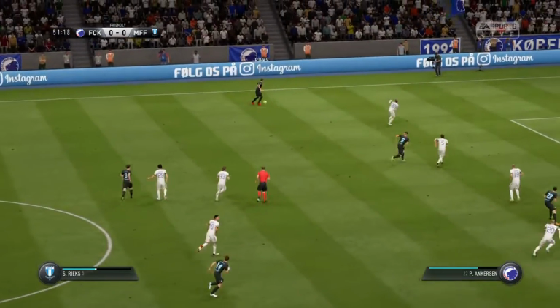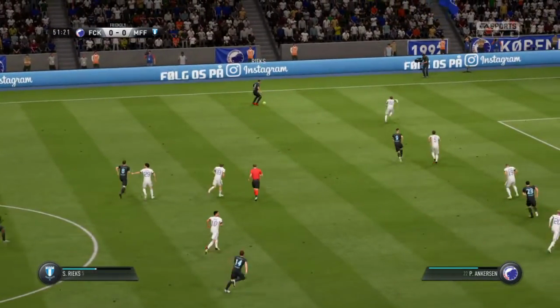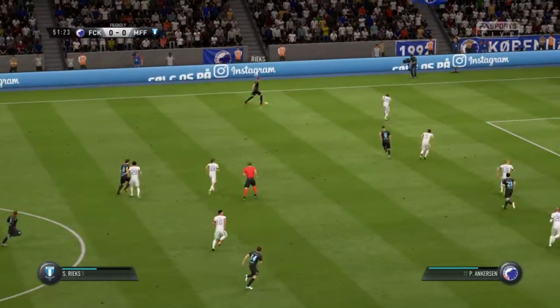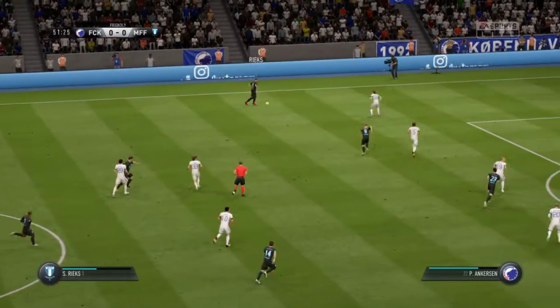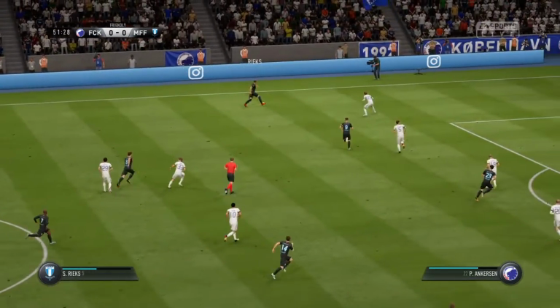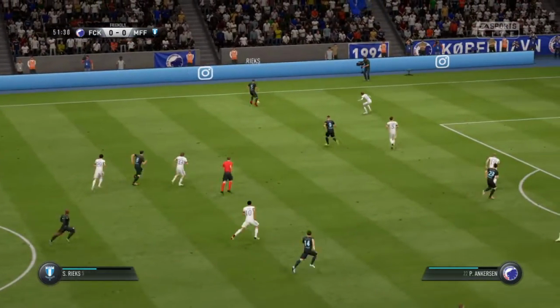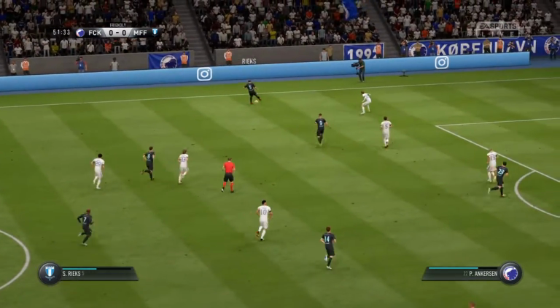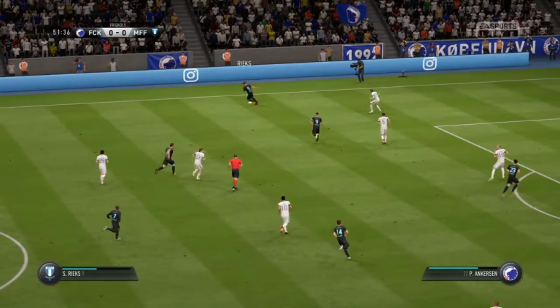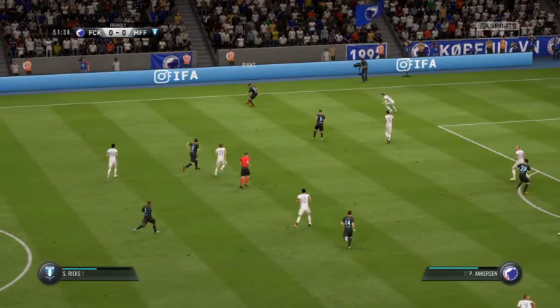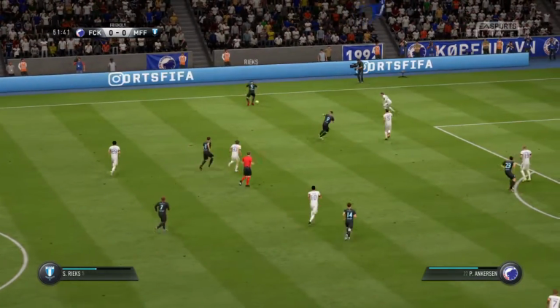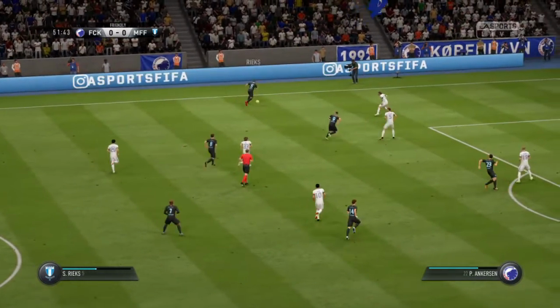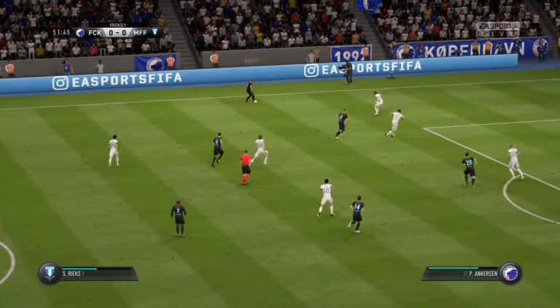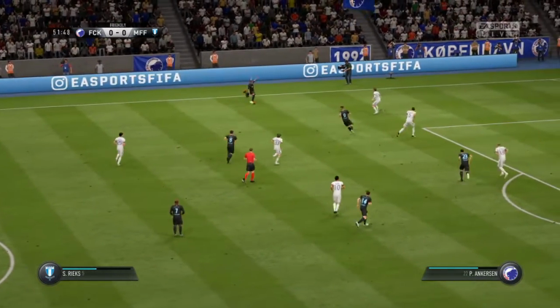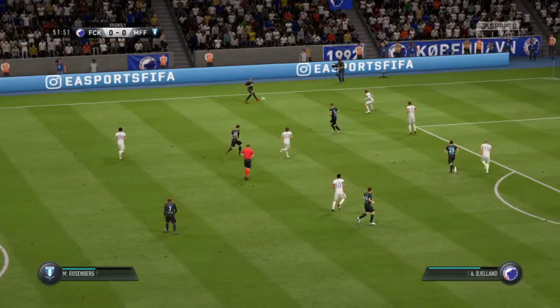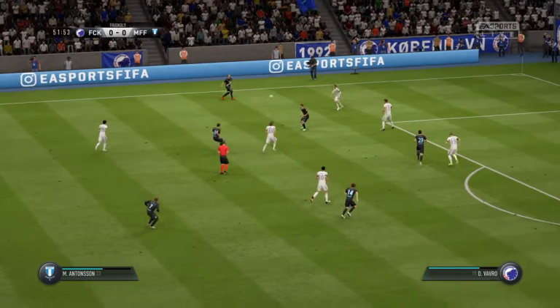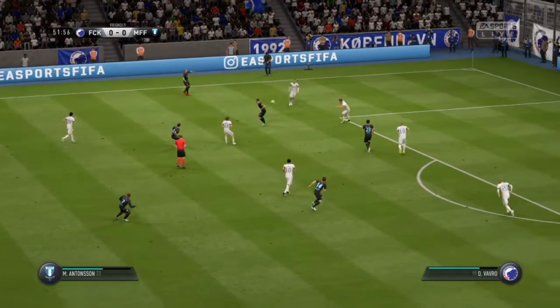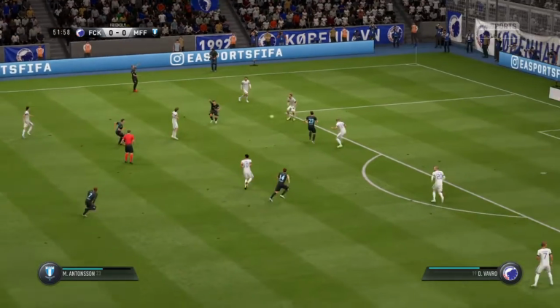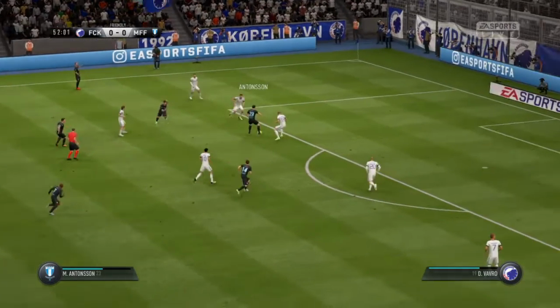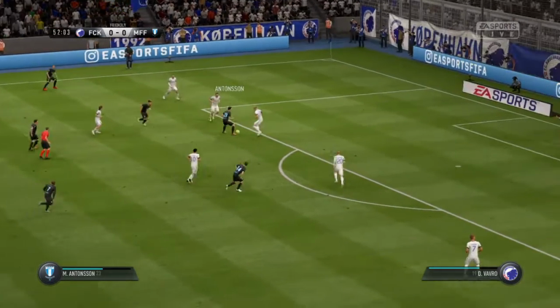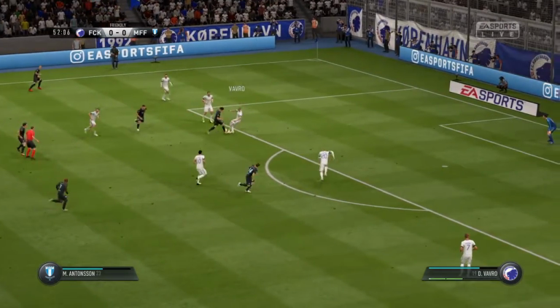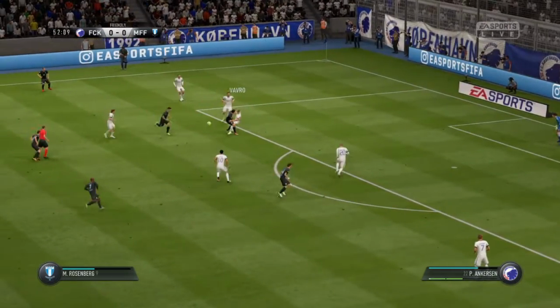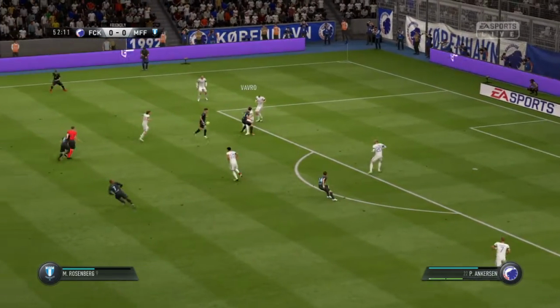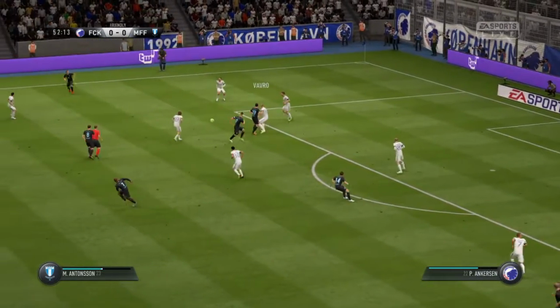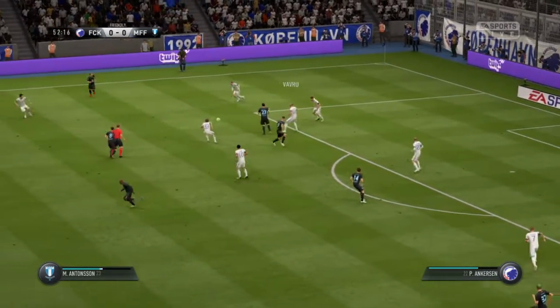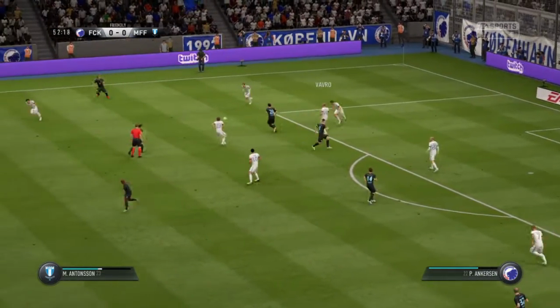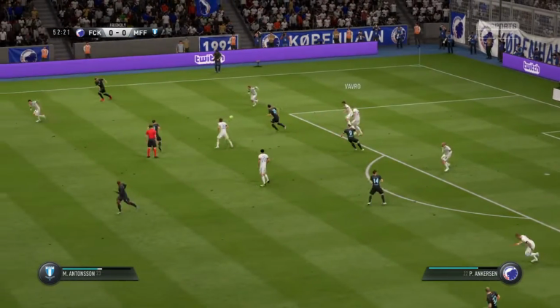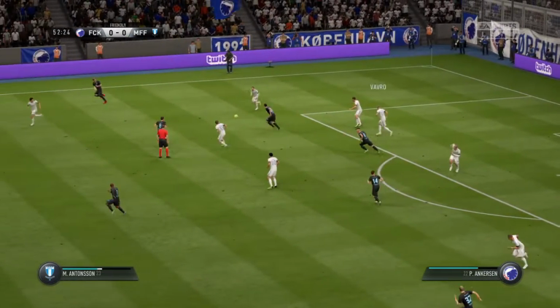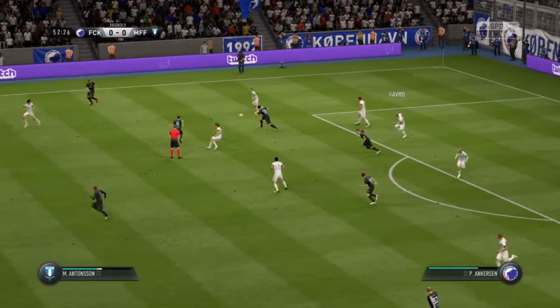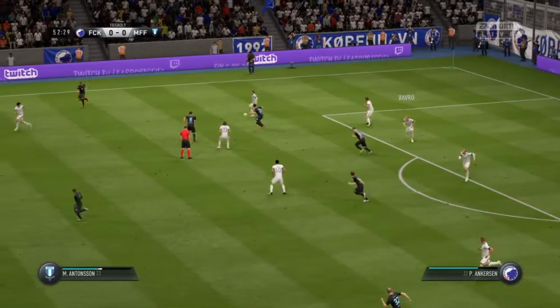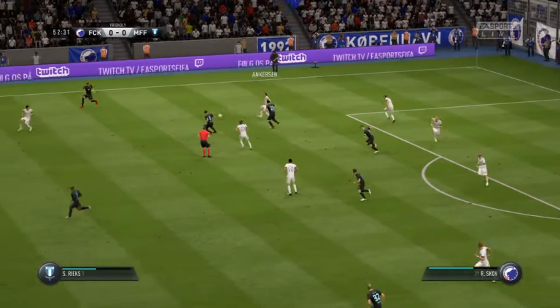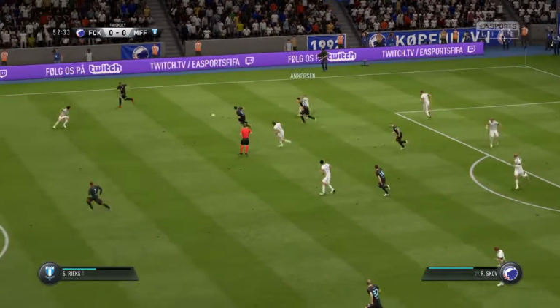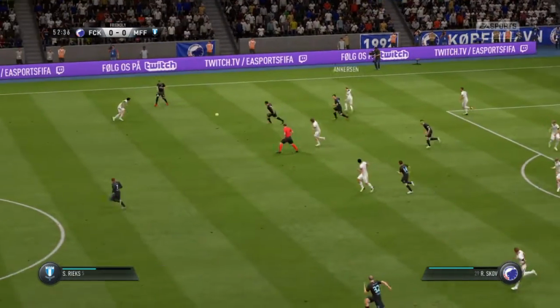Really trying to use the full width of the pitch here to make some progress. Saw the ball and went for it.